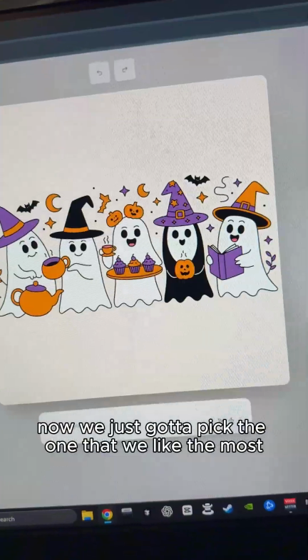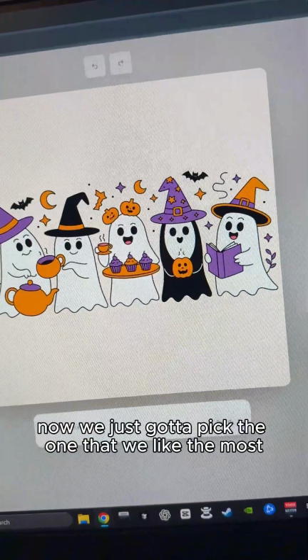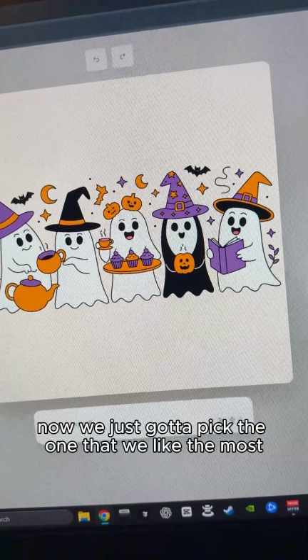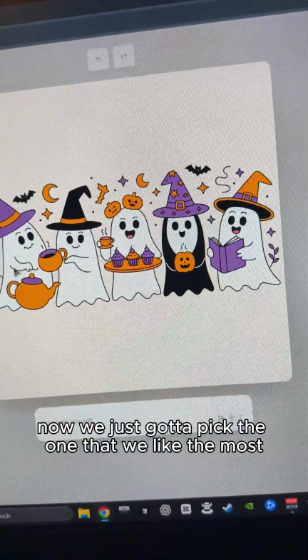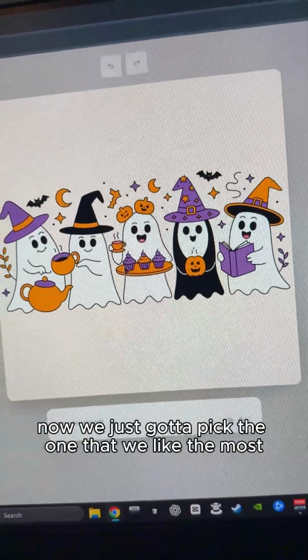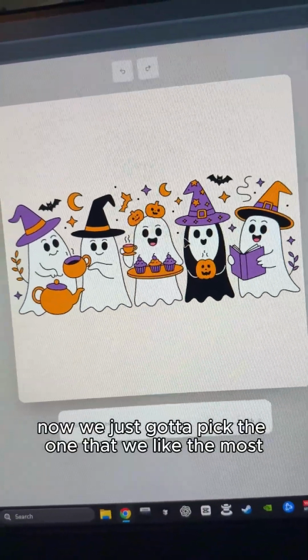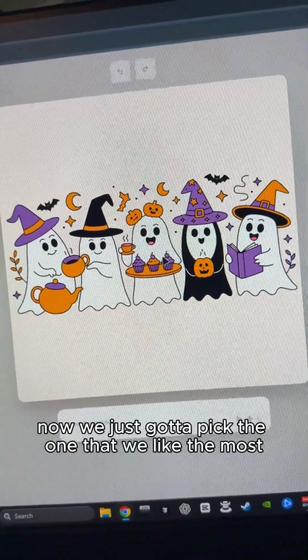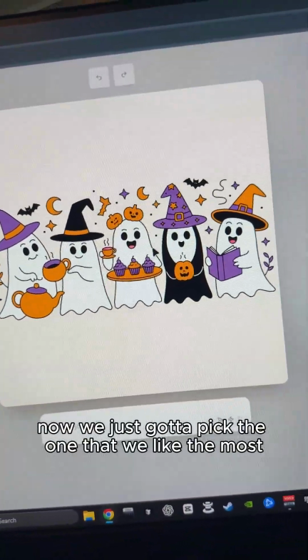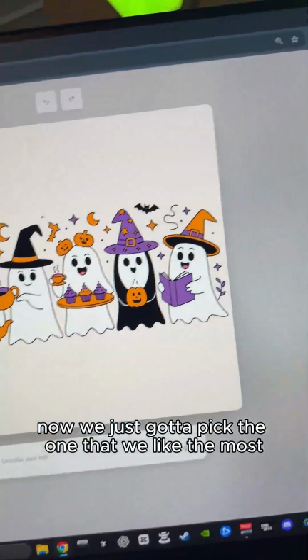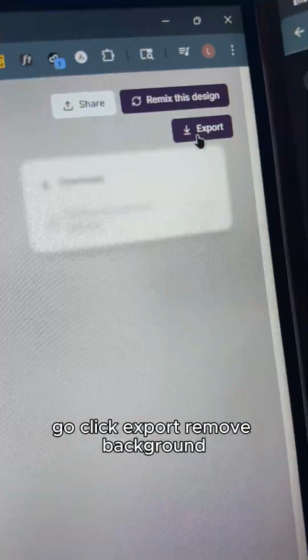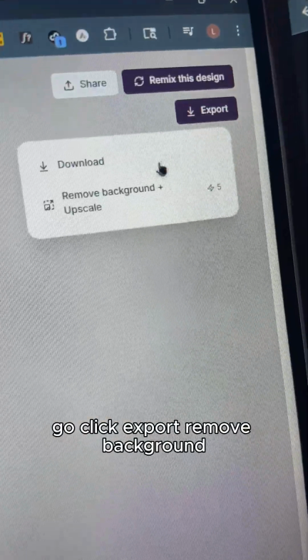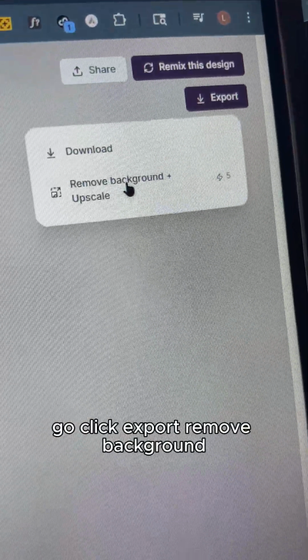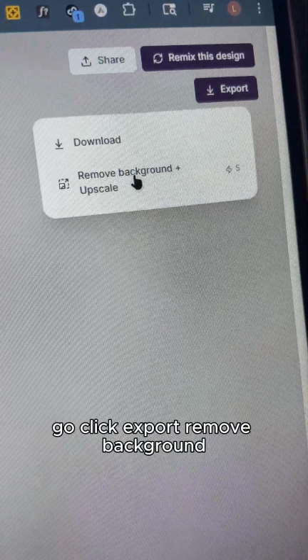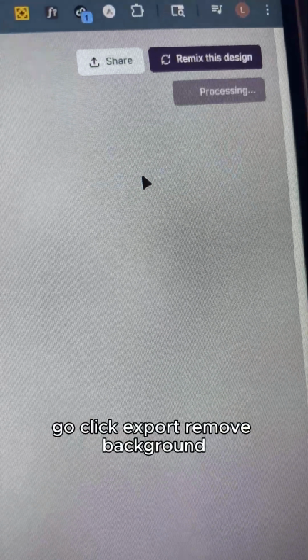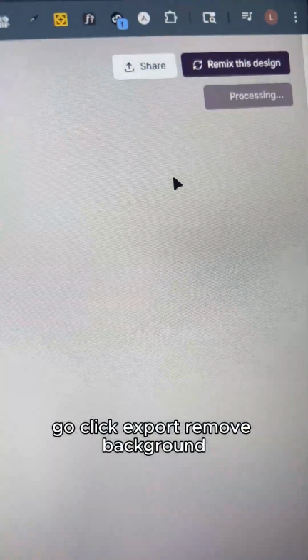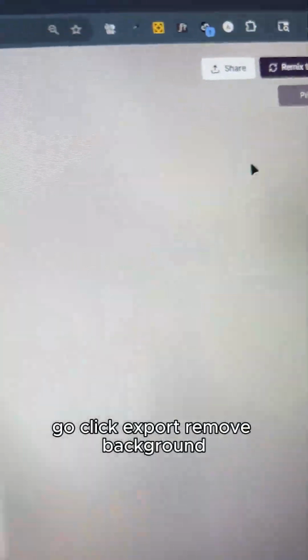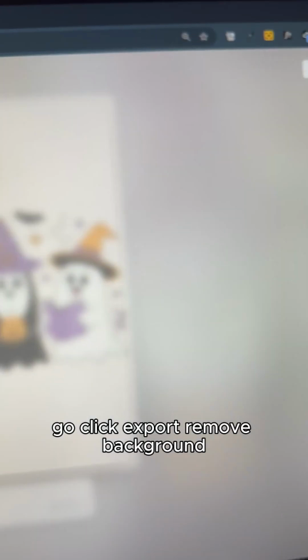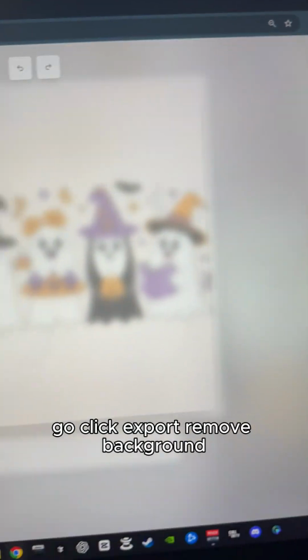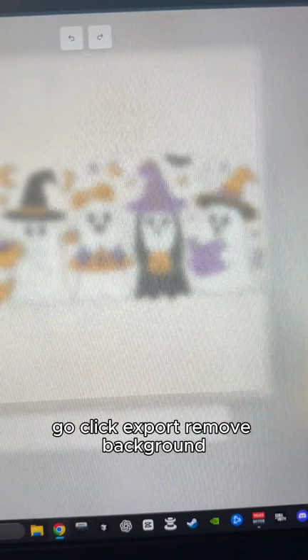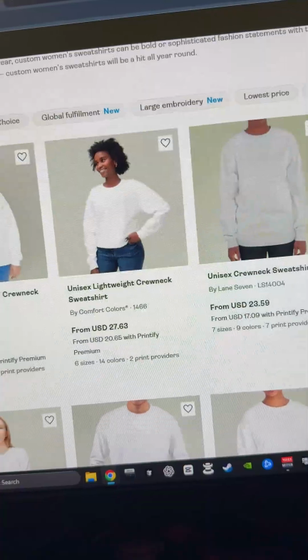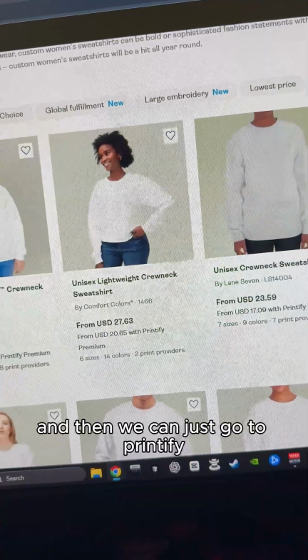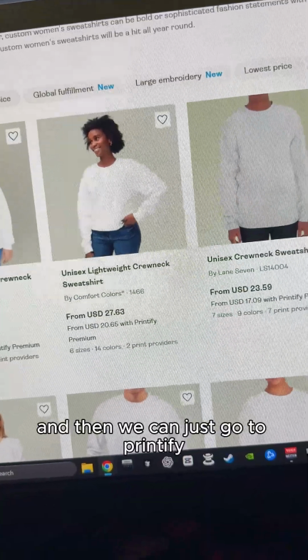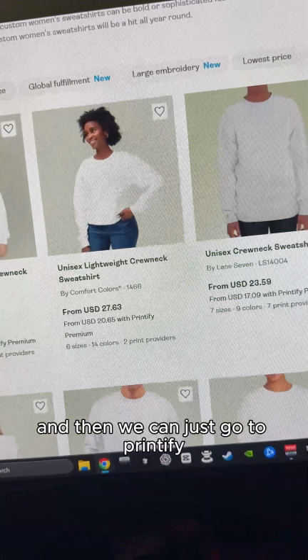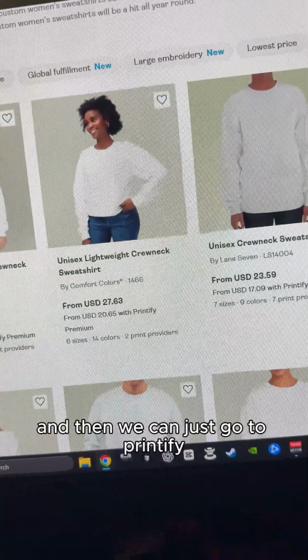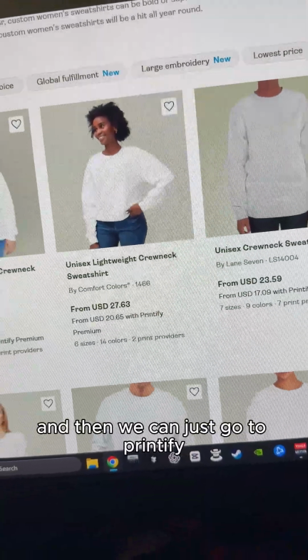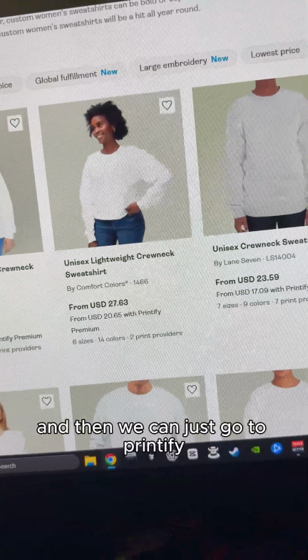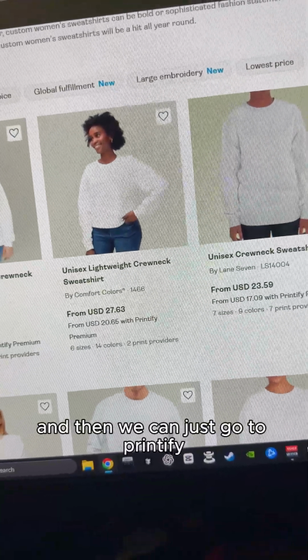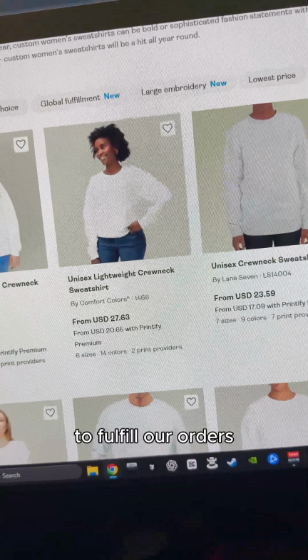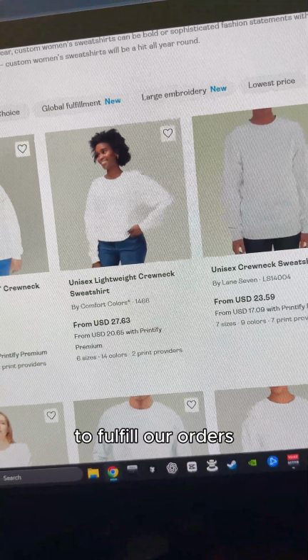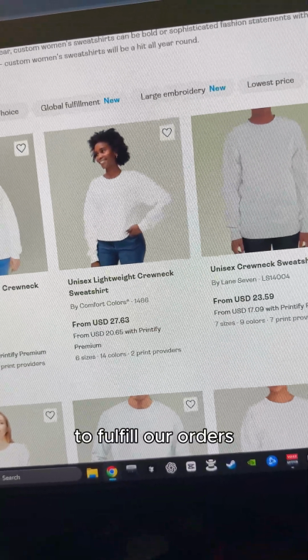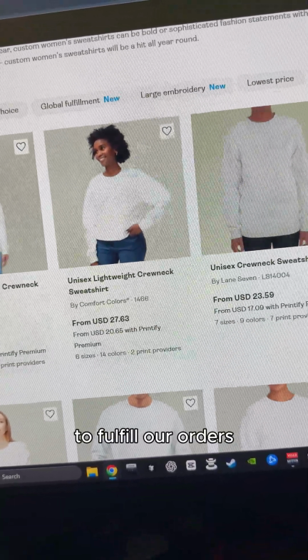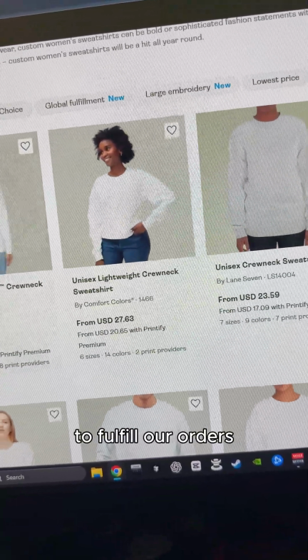Now we just pick the one that we like the most, click export, remove background, and then we can go to Printify to fulfill our orders.